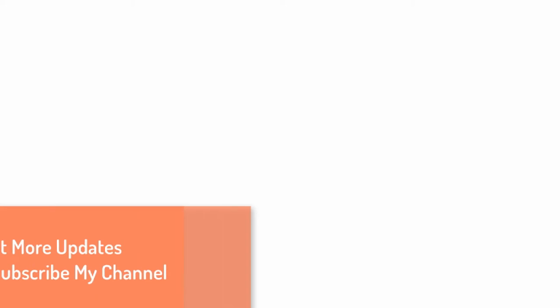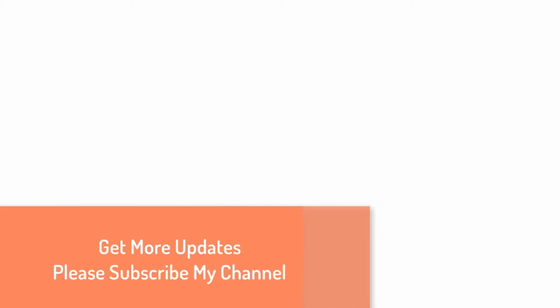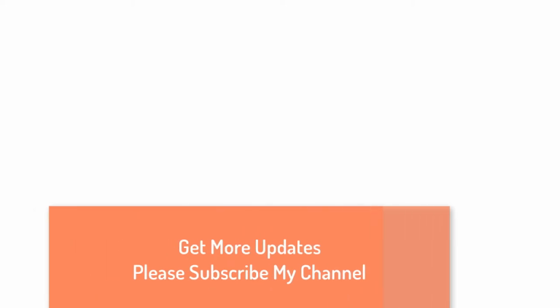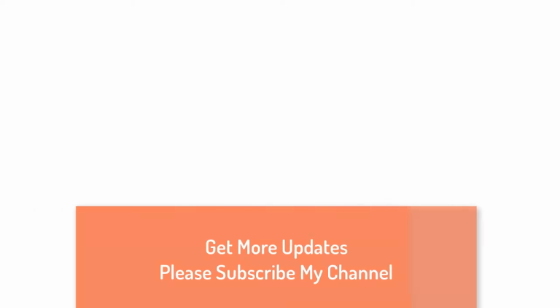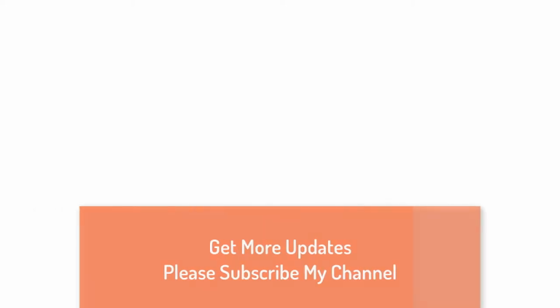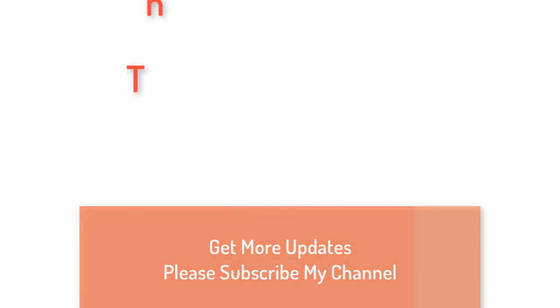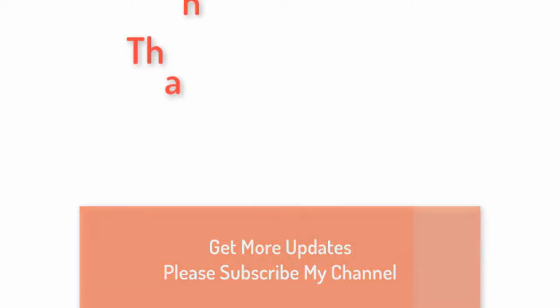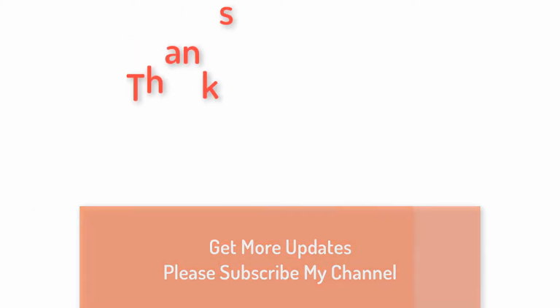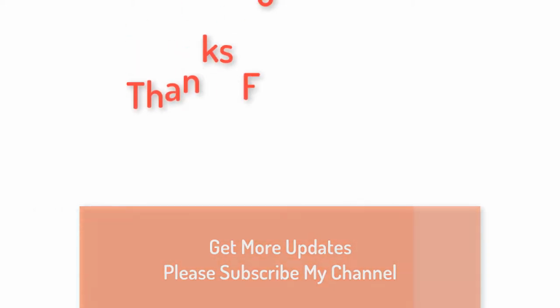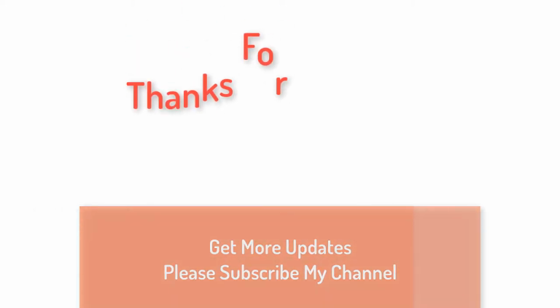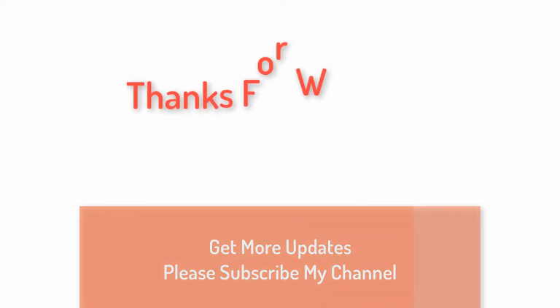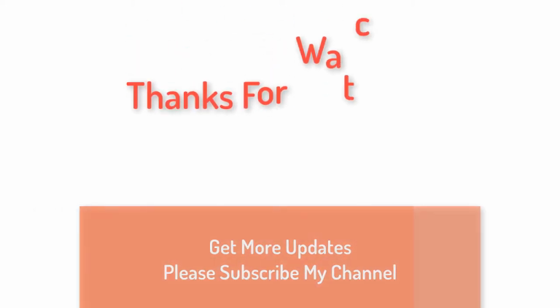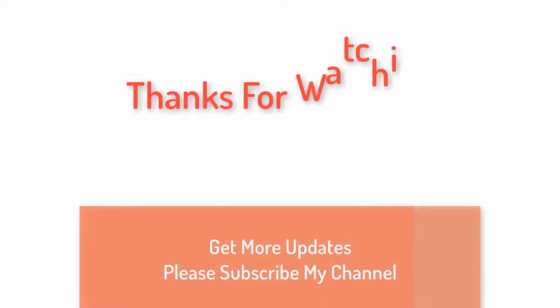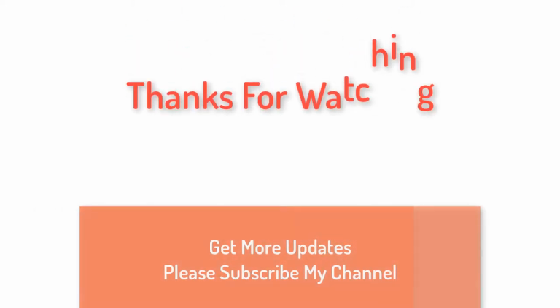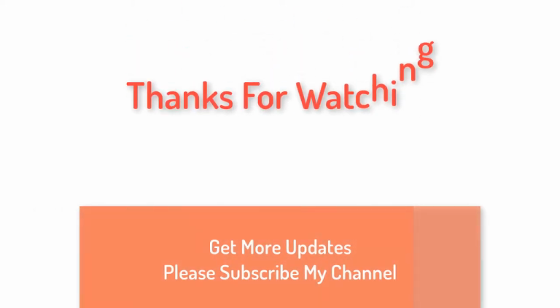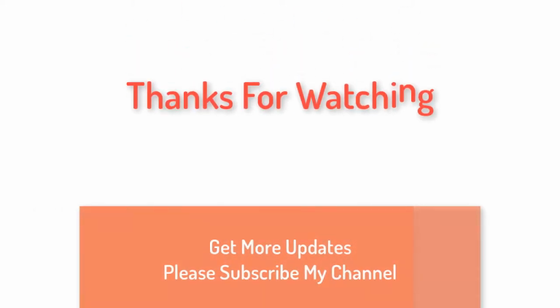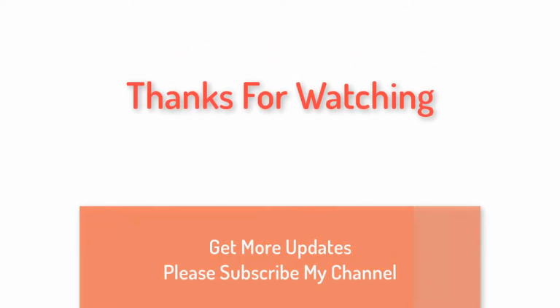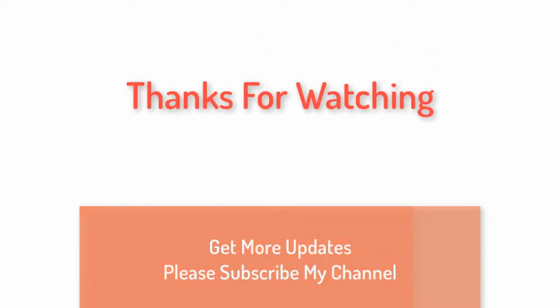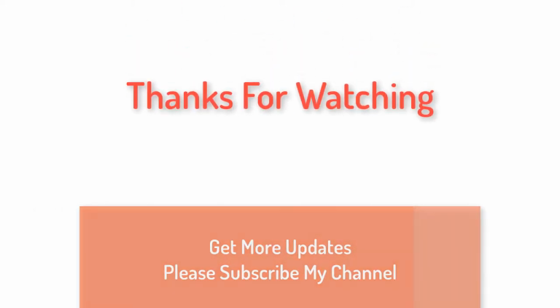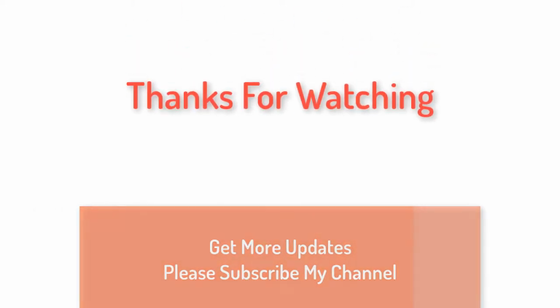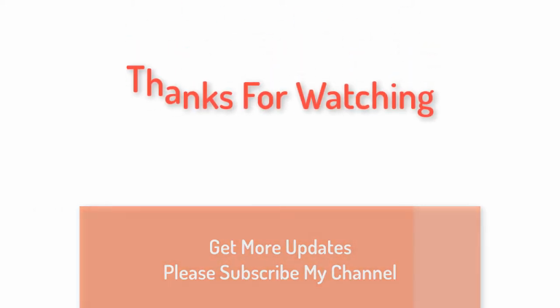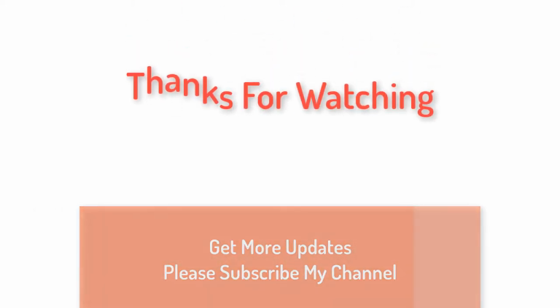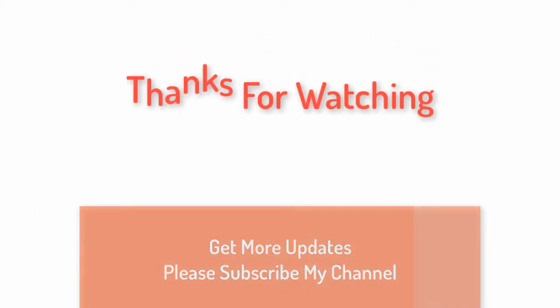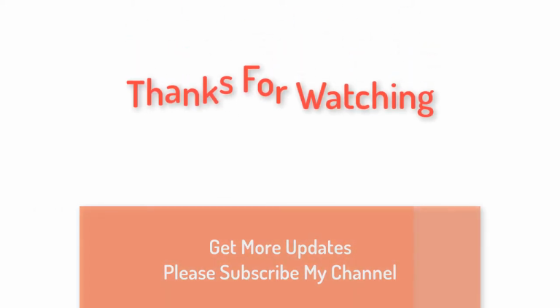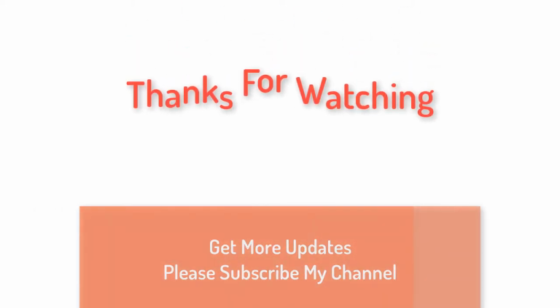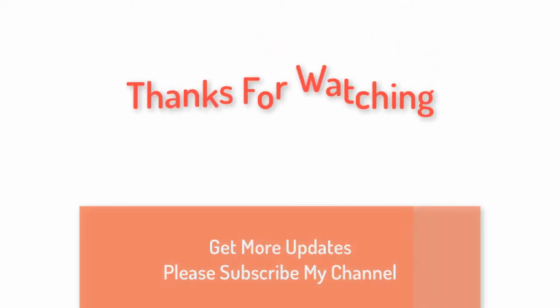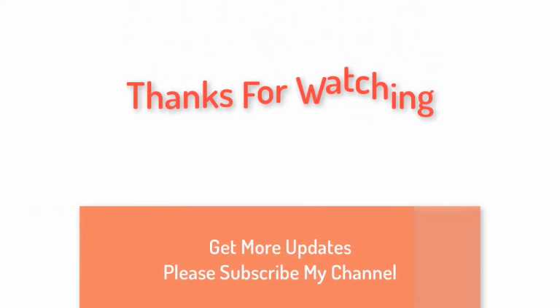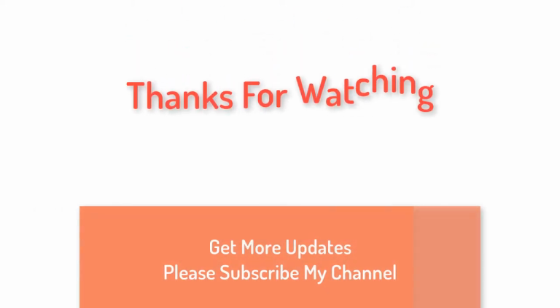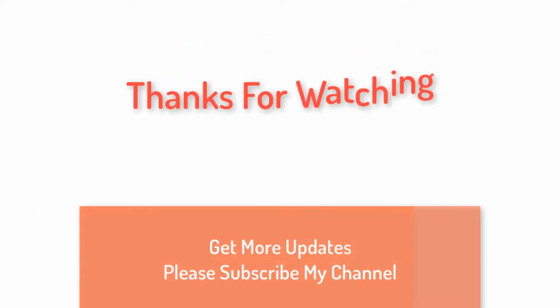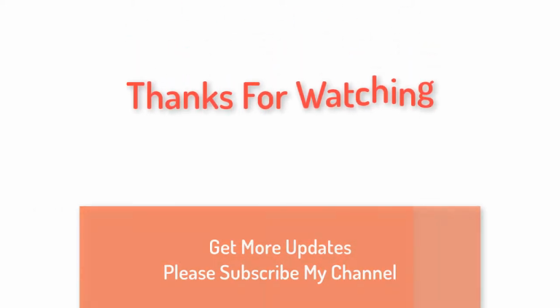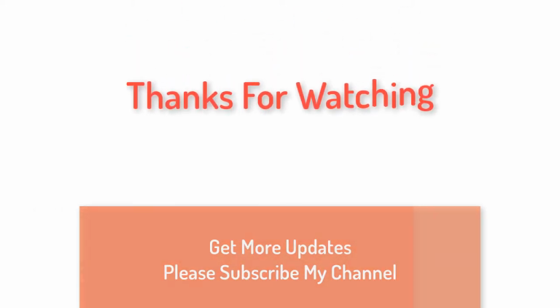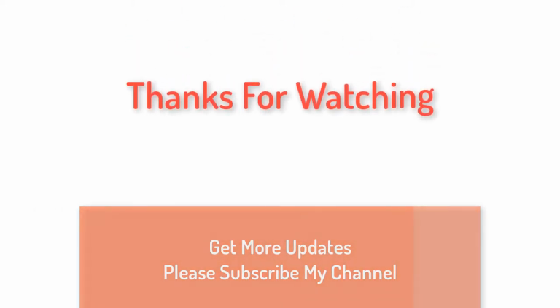Thanks for watching. For more updates, please subscribe to my channel.